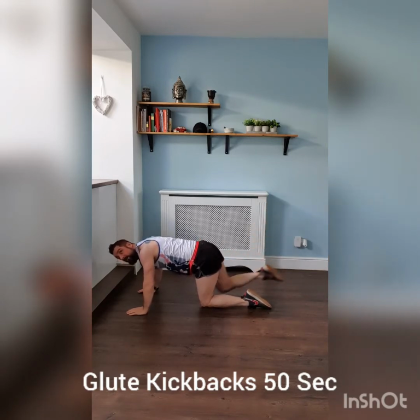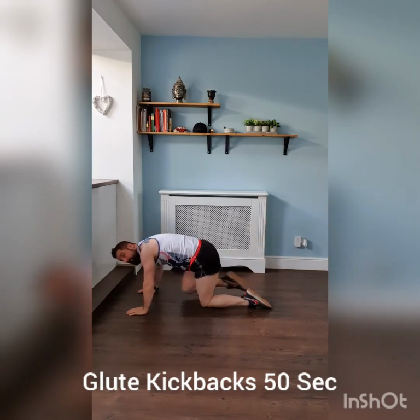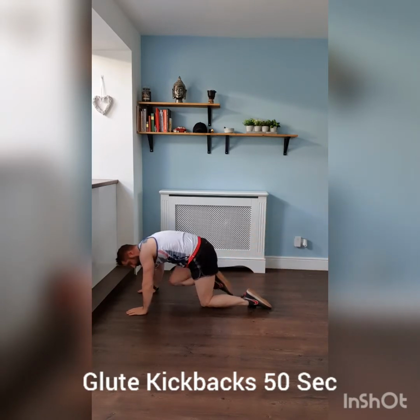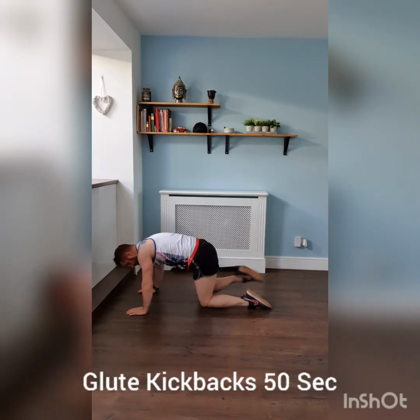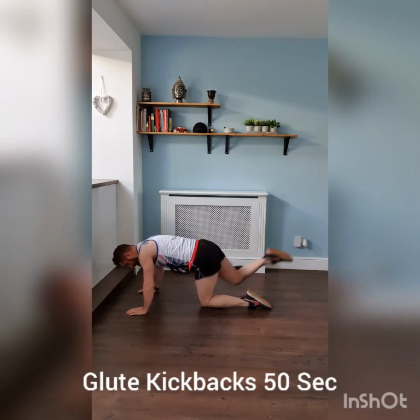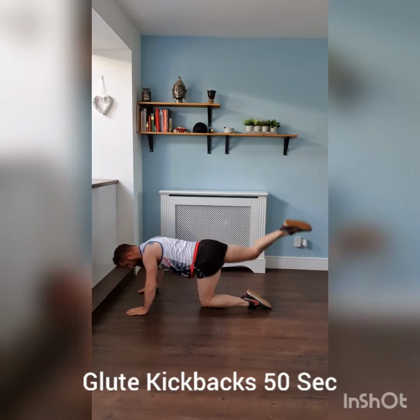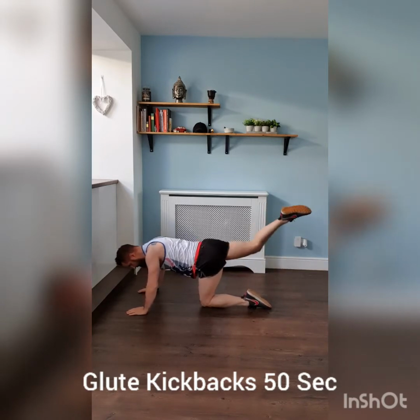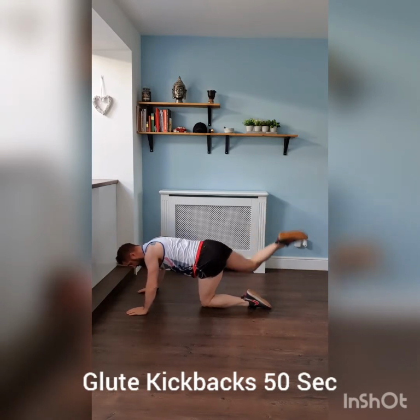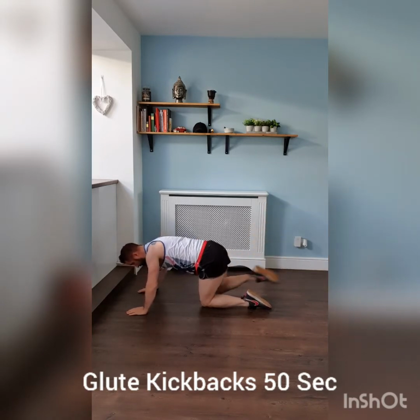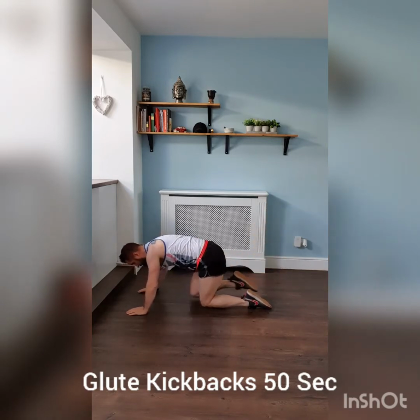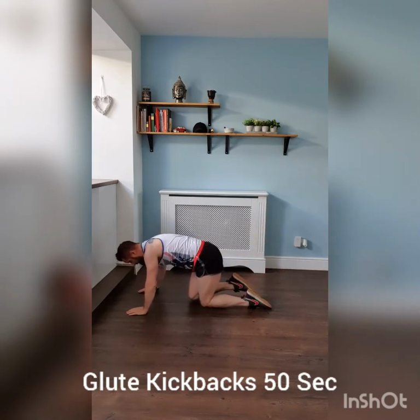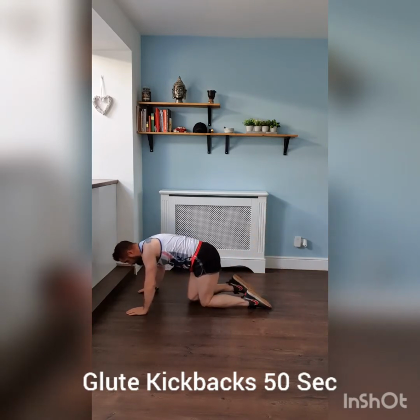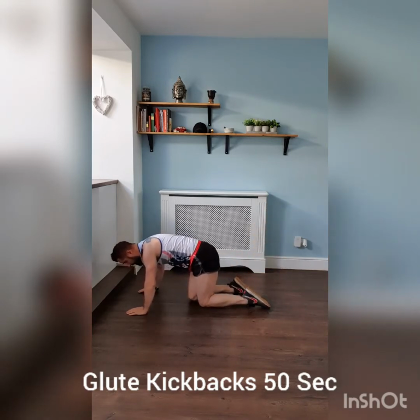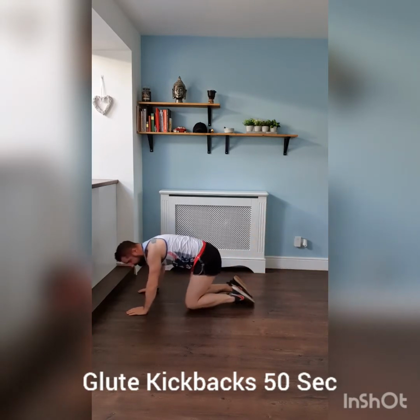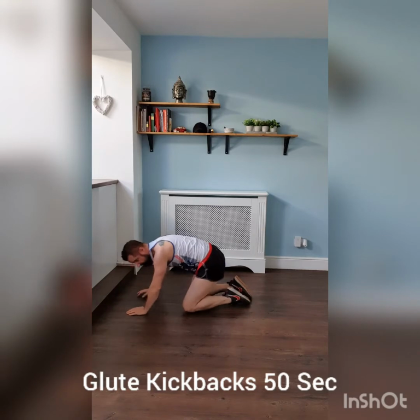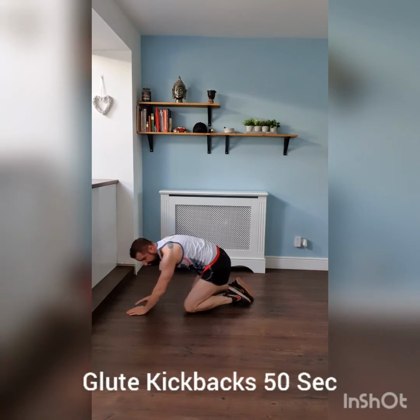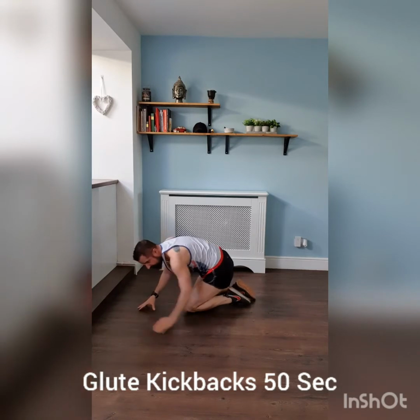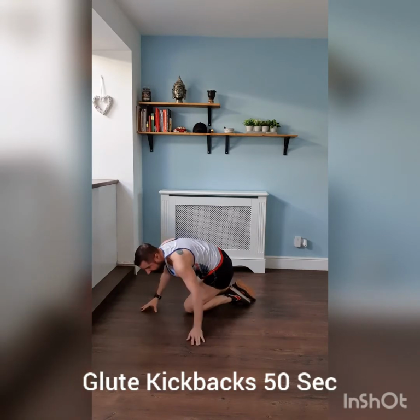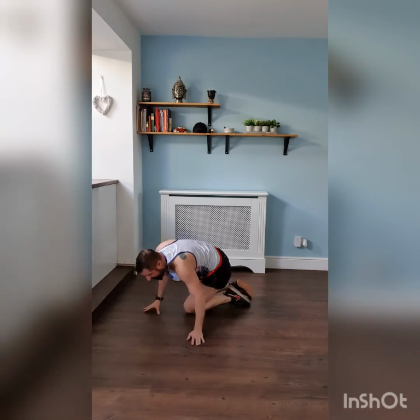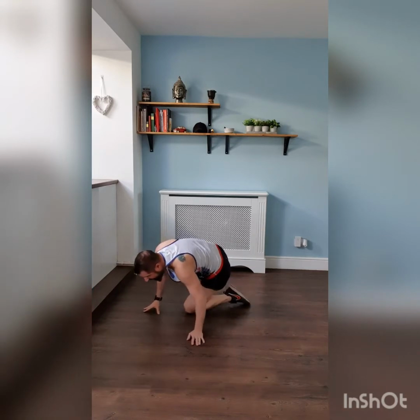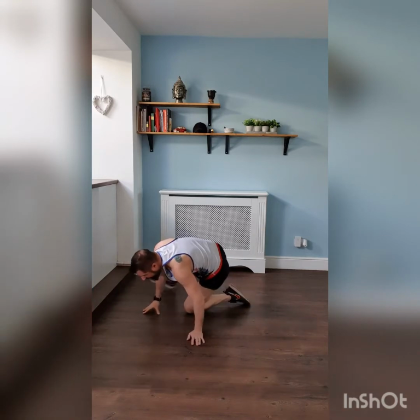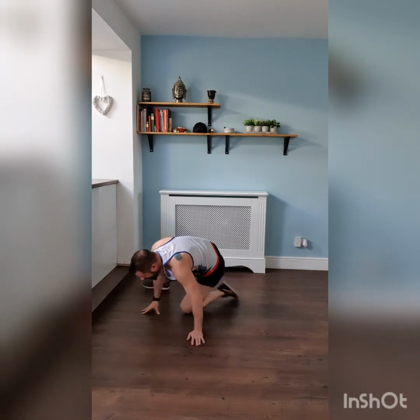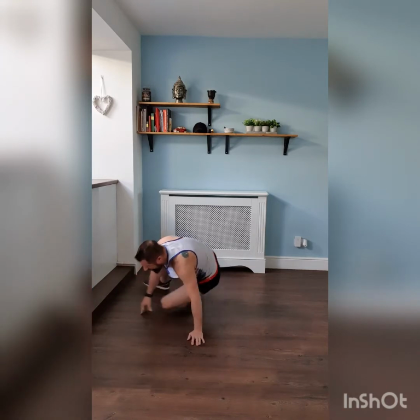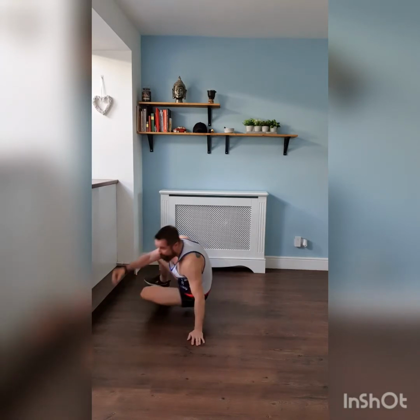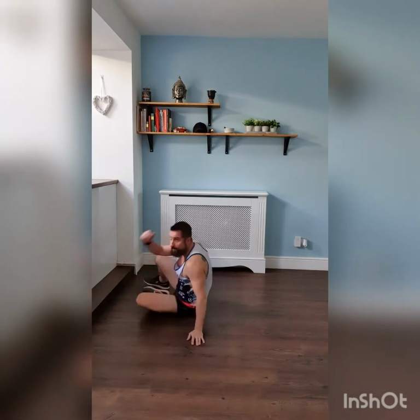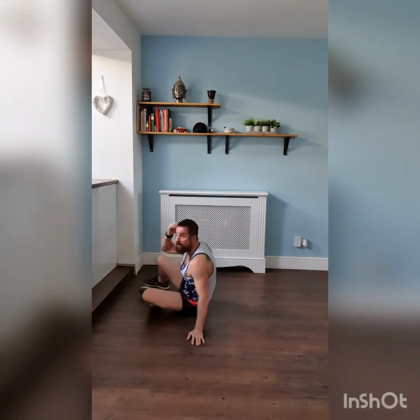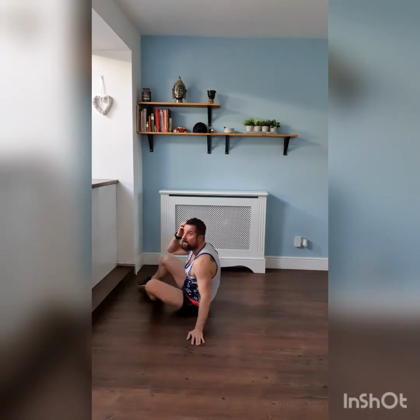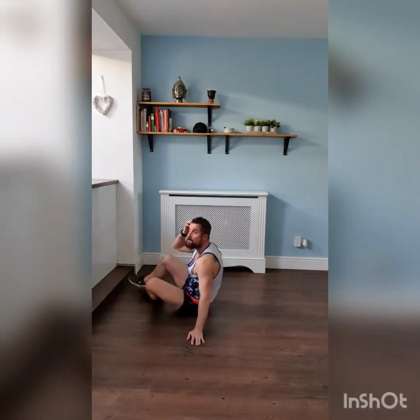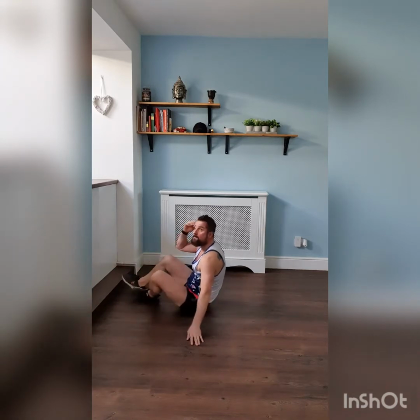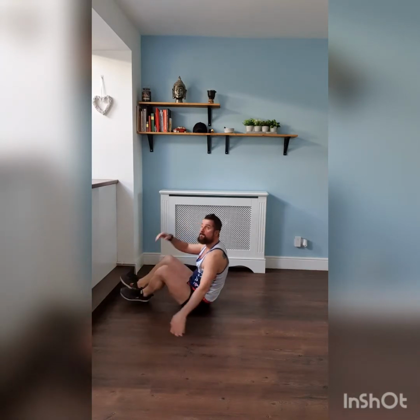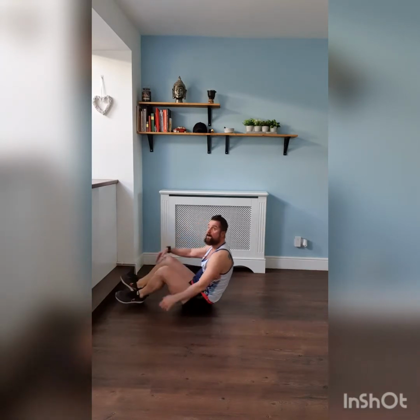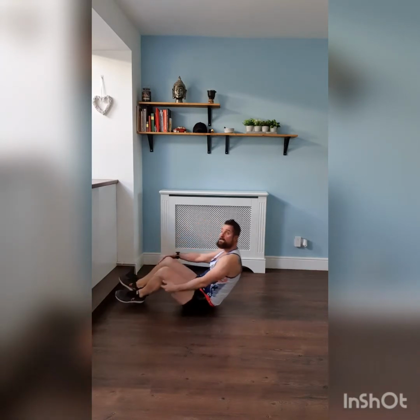Three, two, one — time. Next up, we've got pelvic raises.